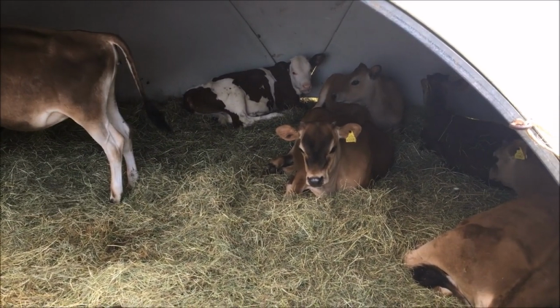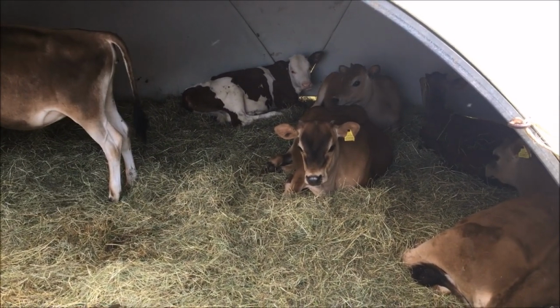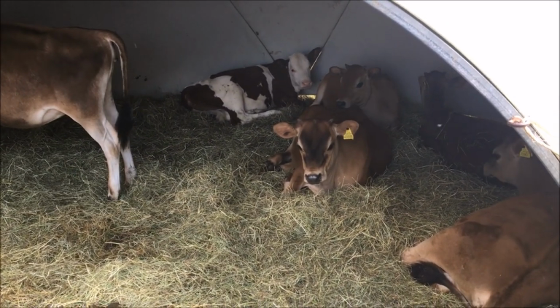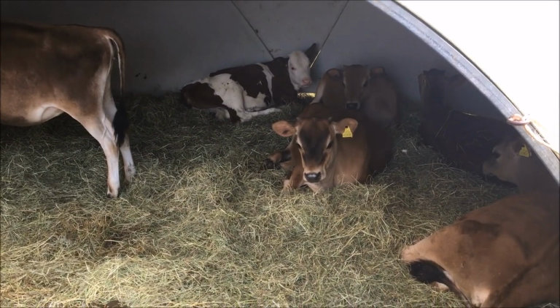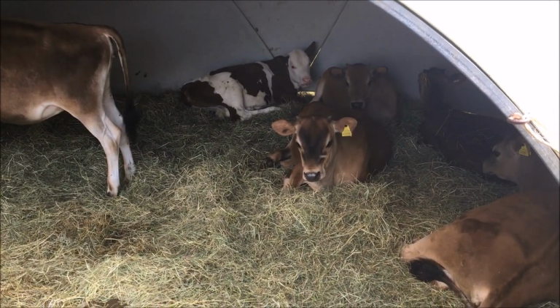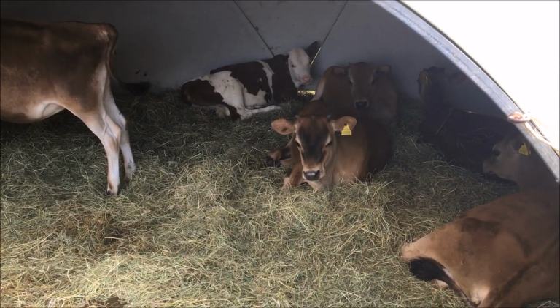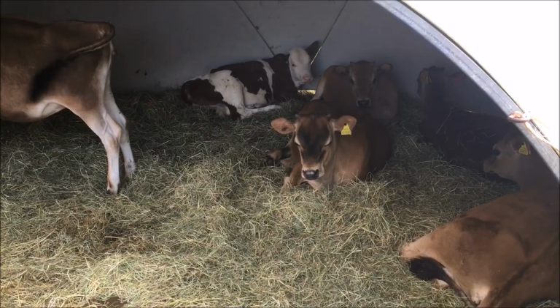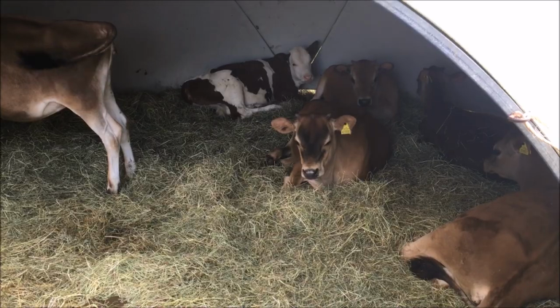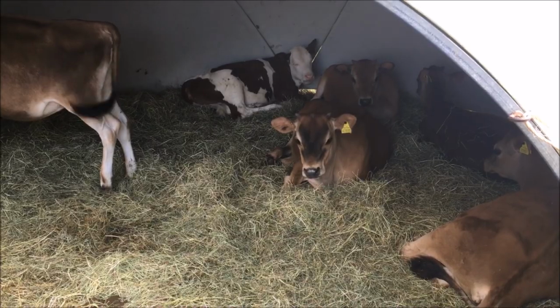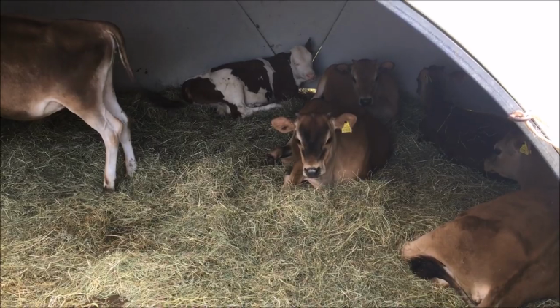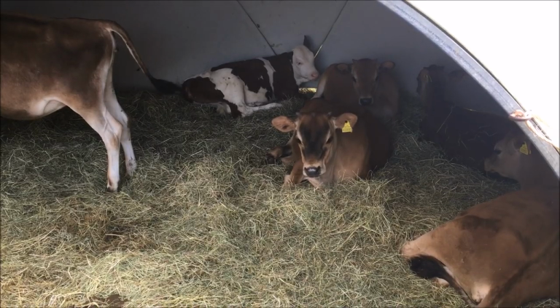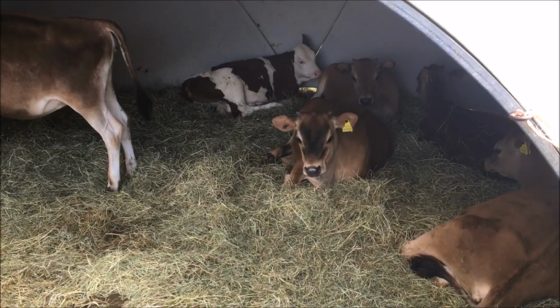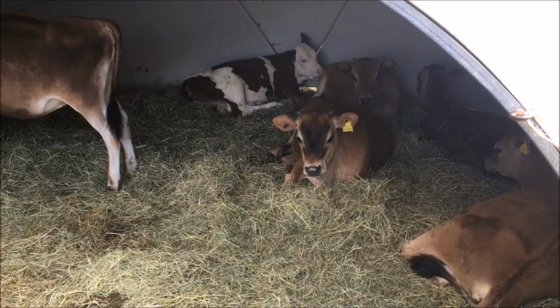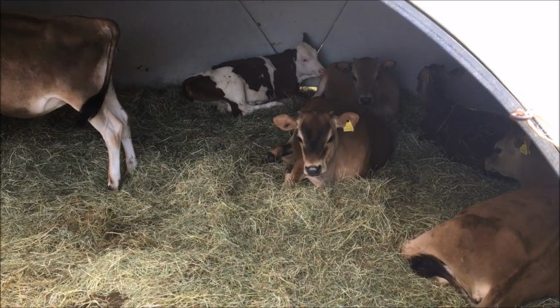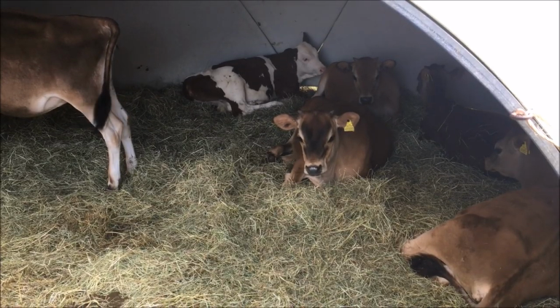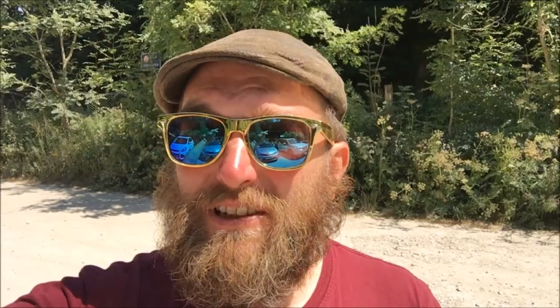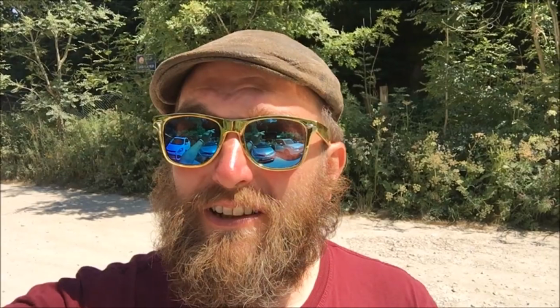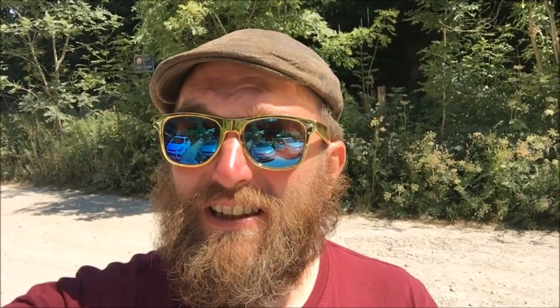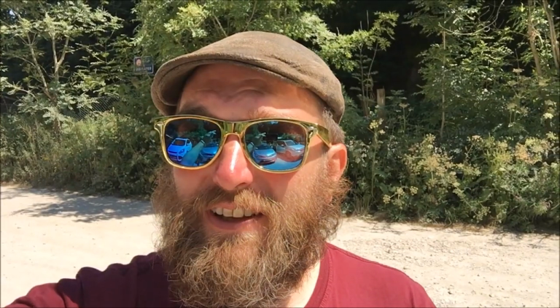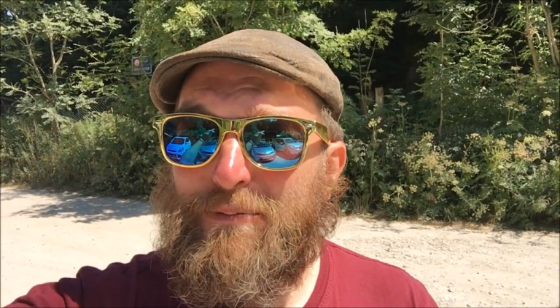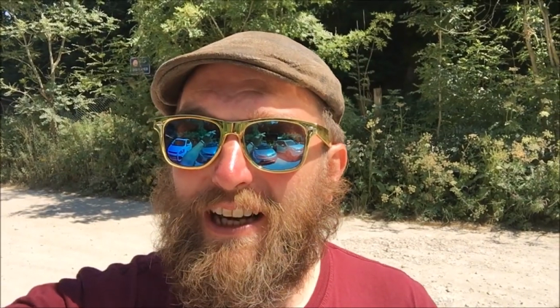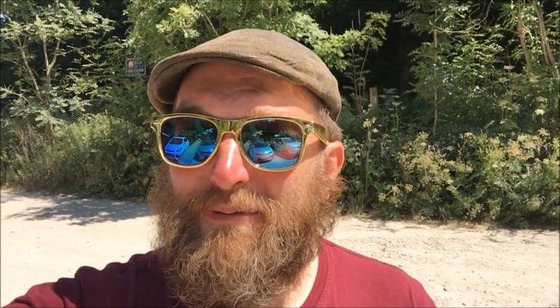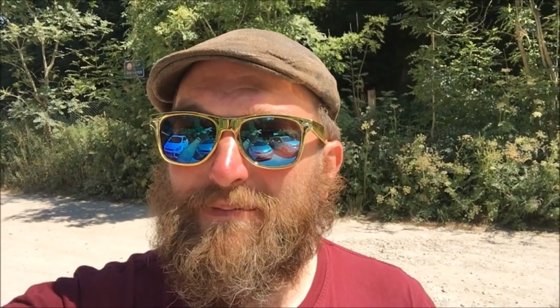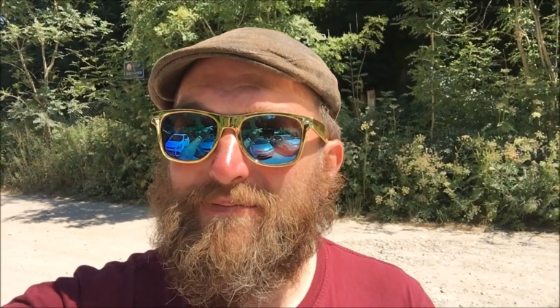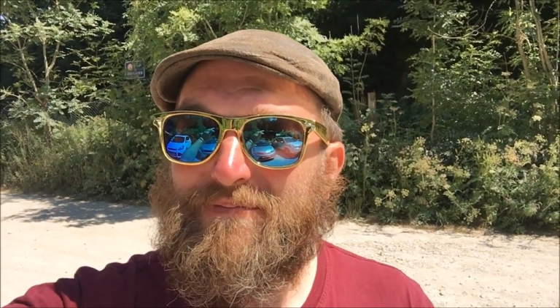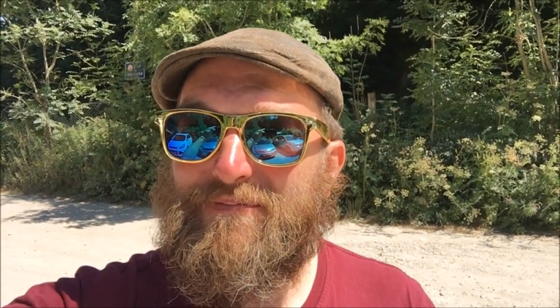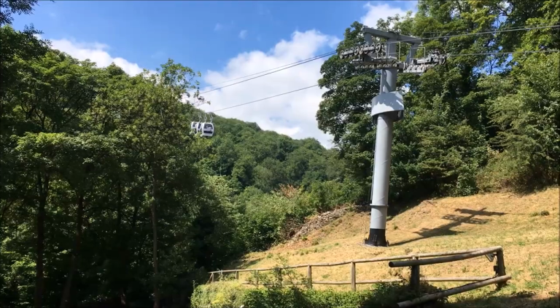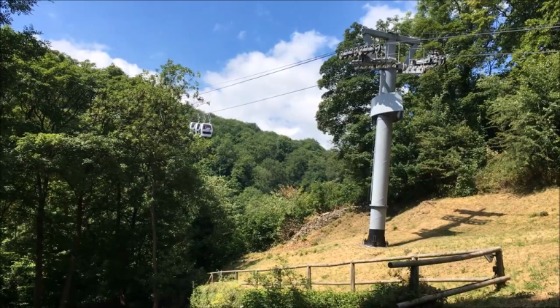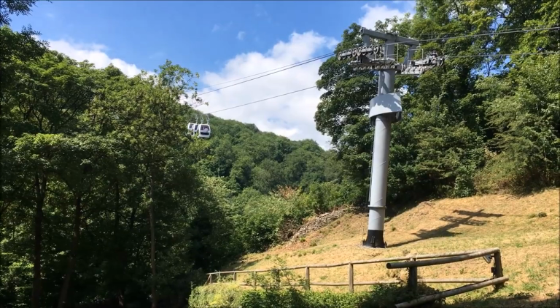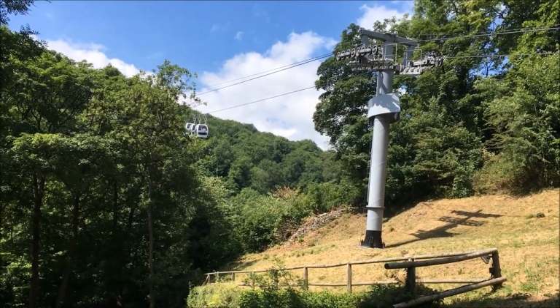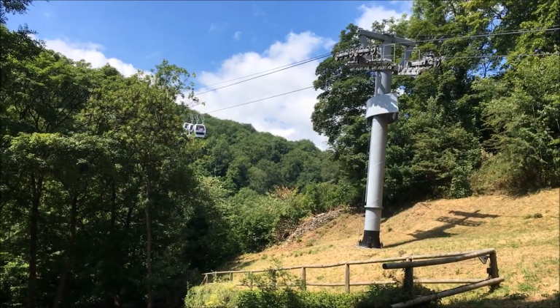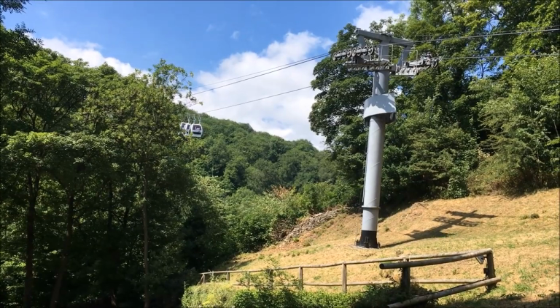I'm on the Heights of Abraham in the cable car.